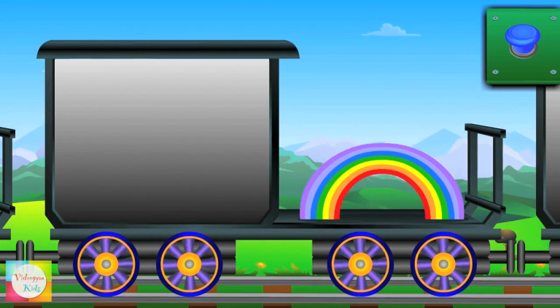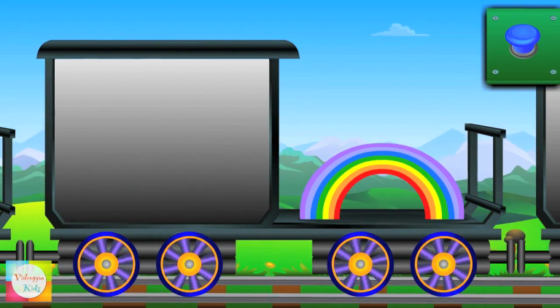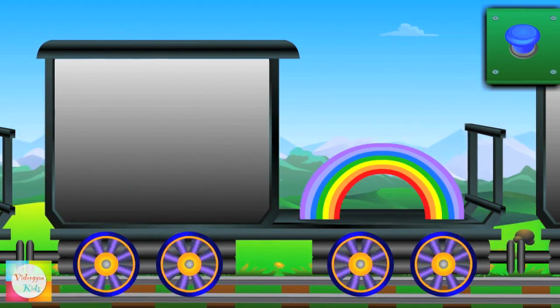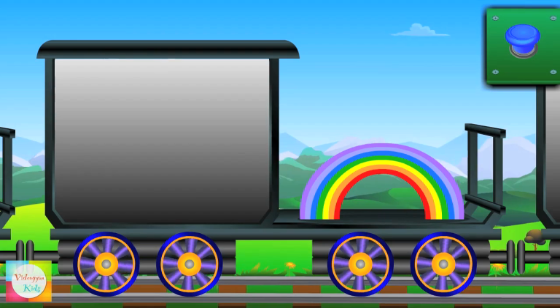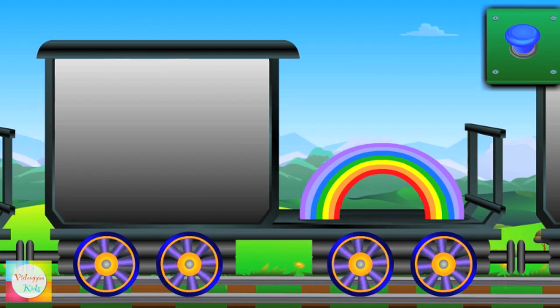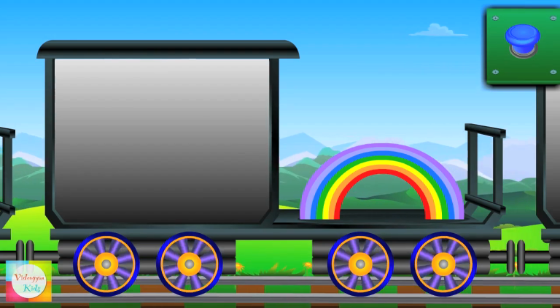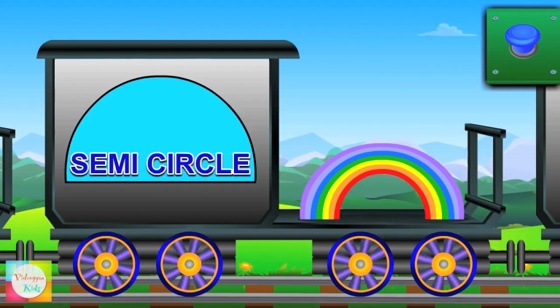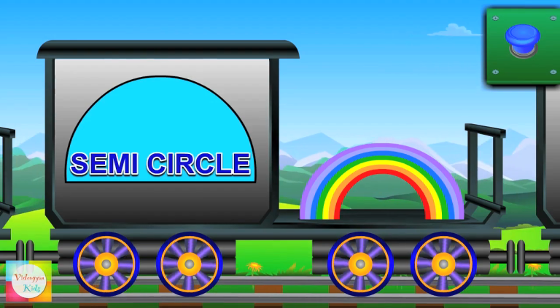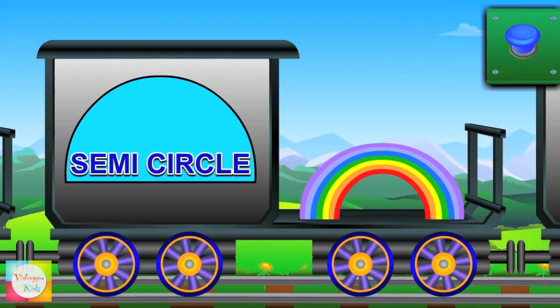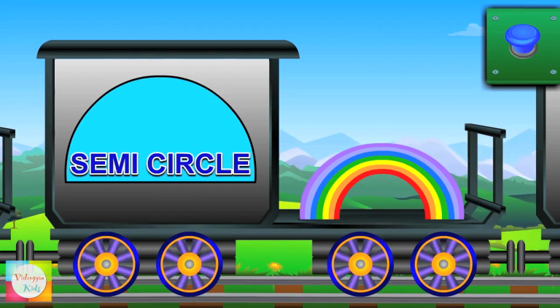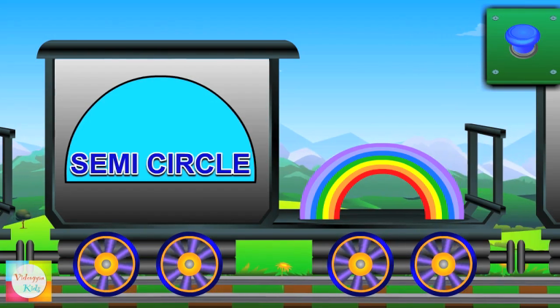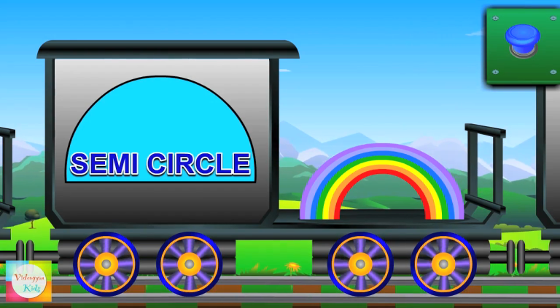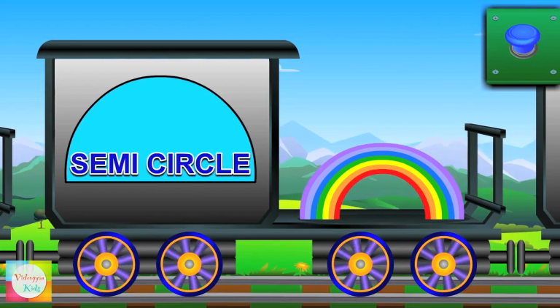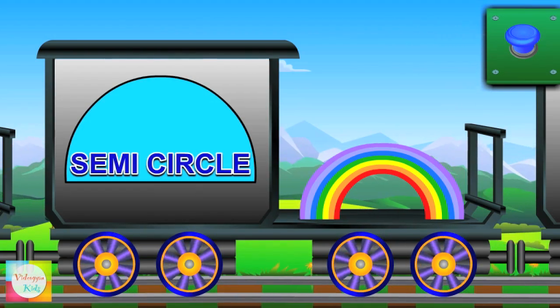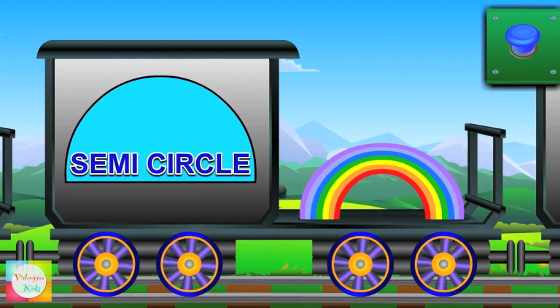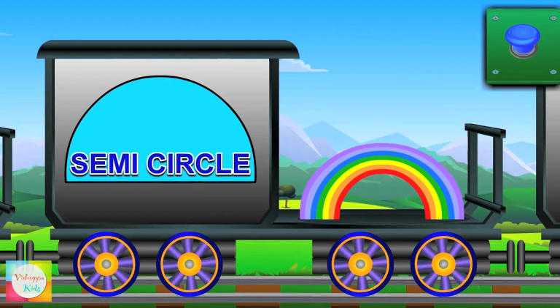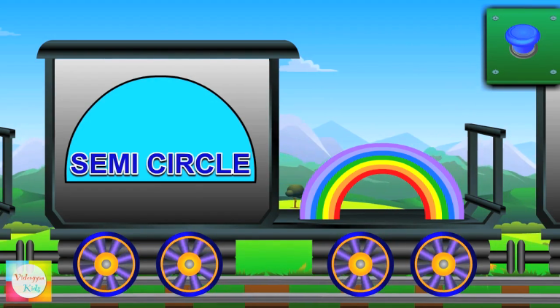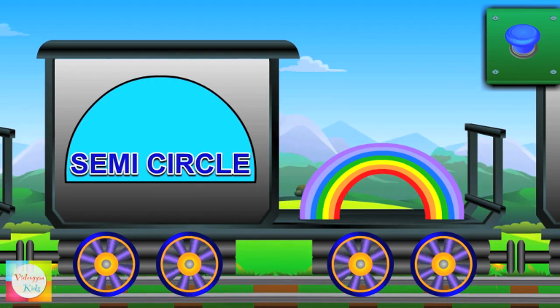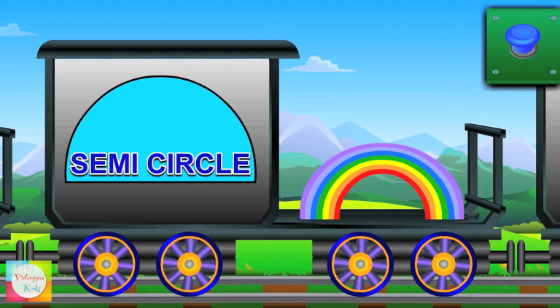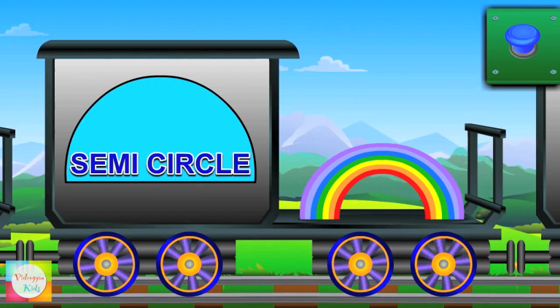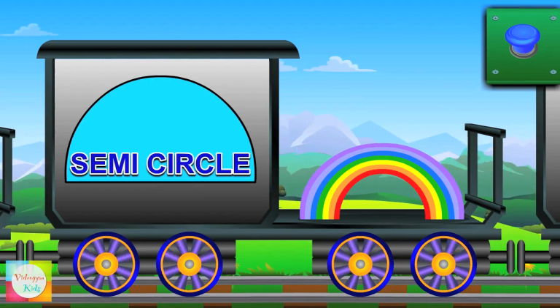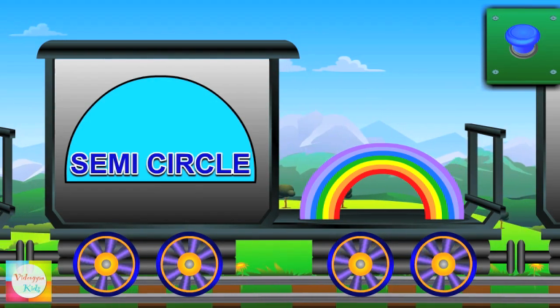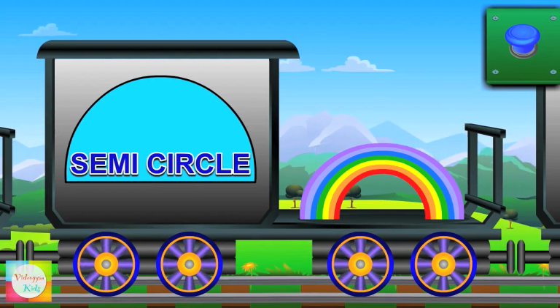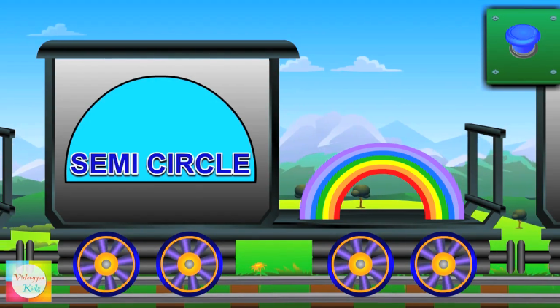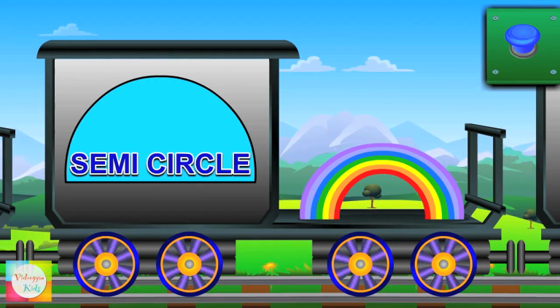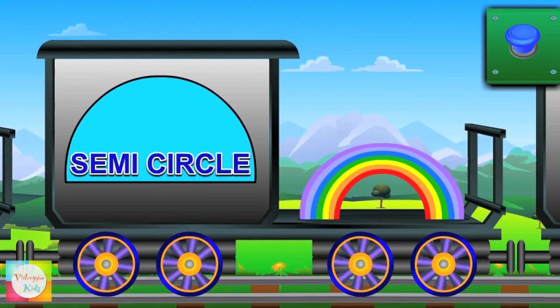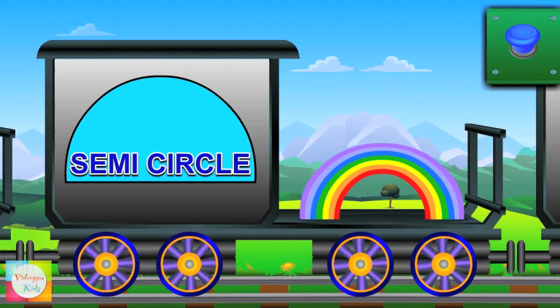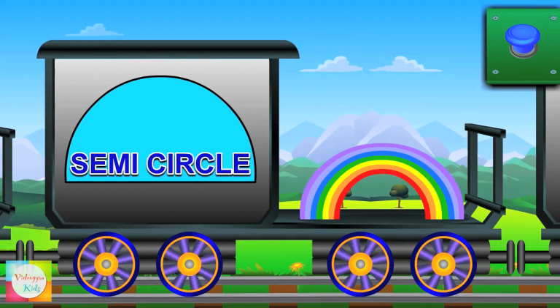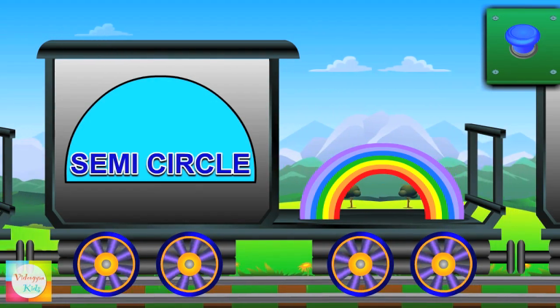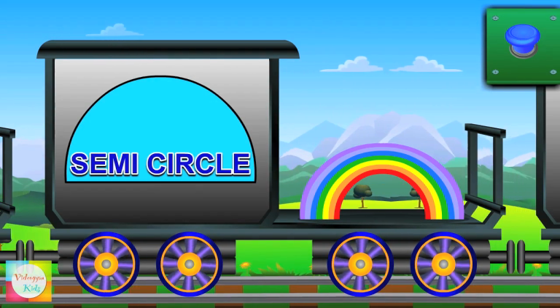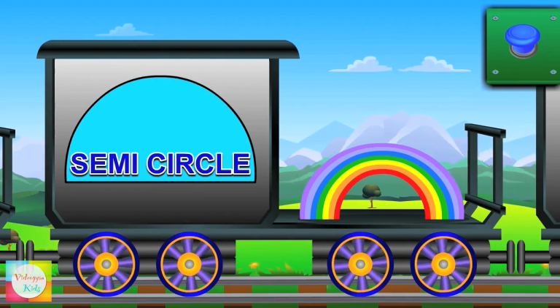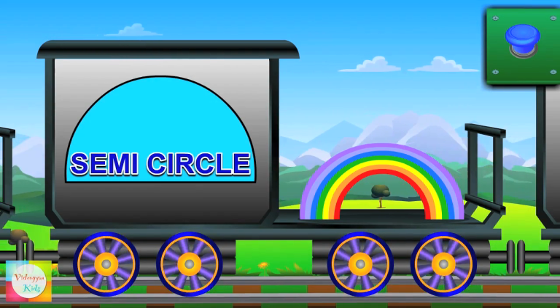Hello semi-circle — it's a half circle. Rainbow is semi-circle in shape.